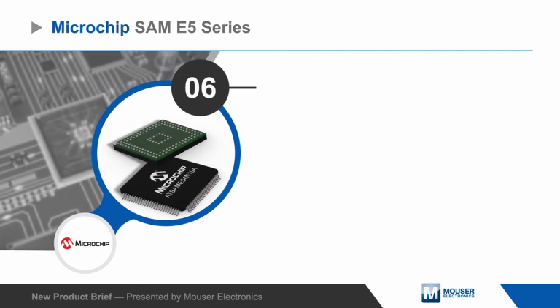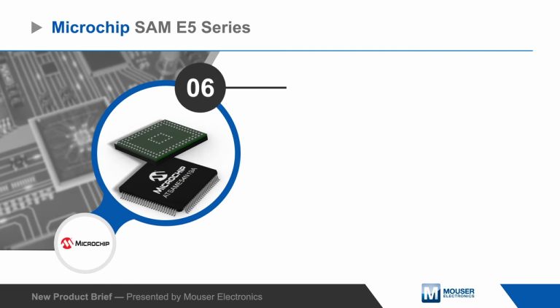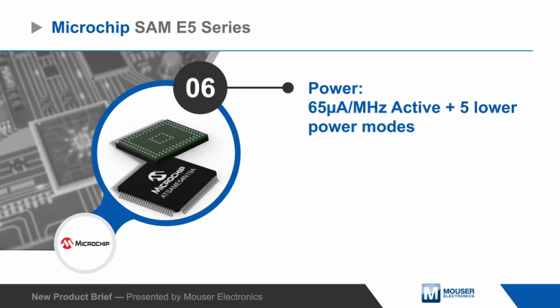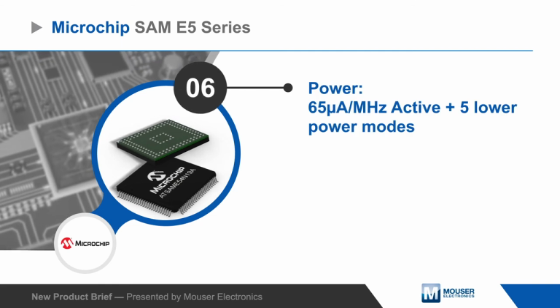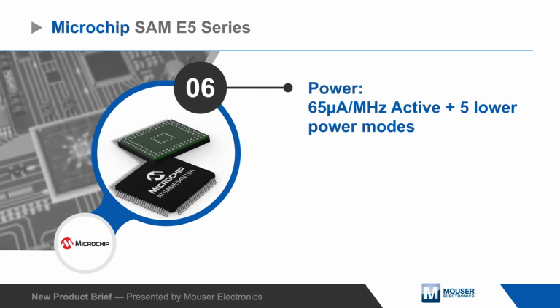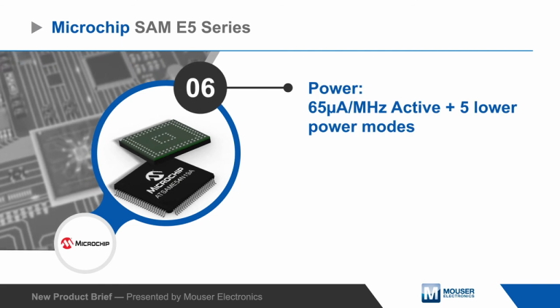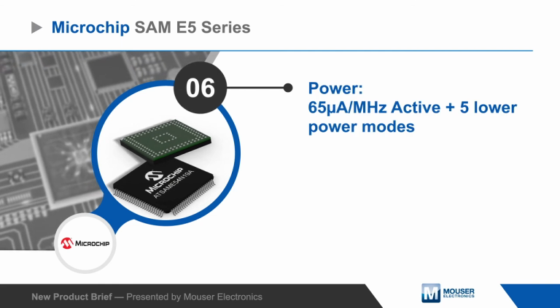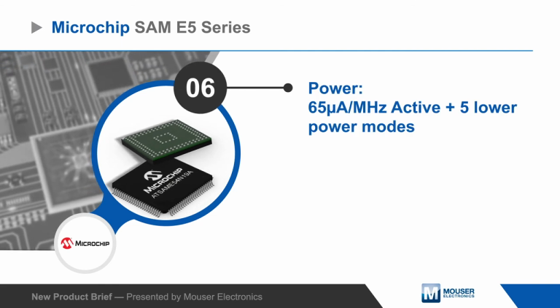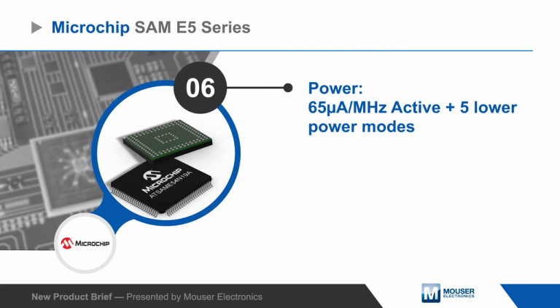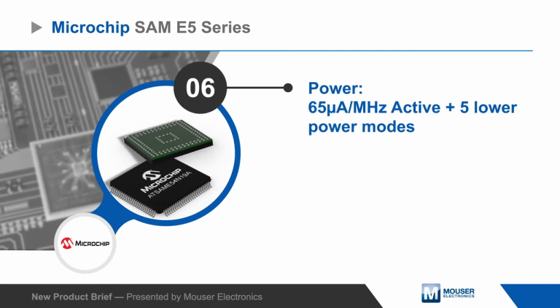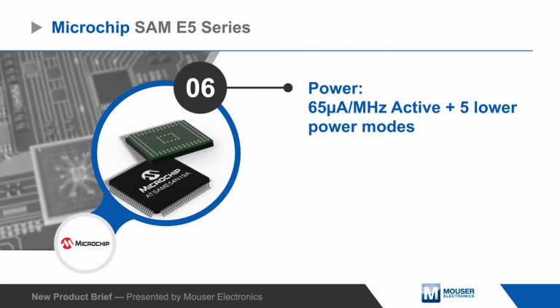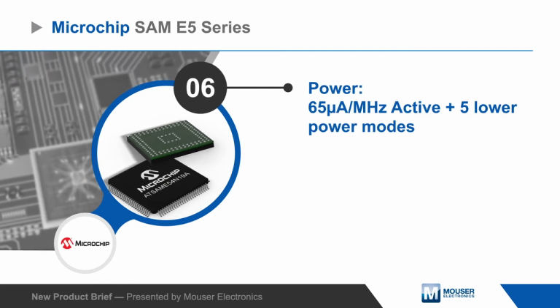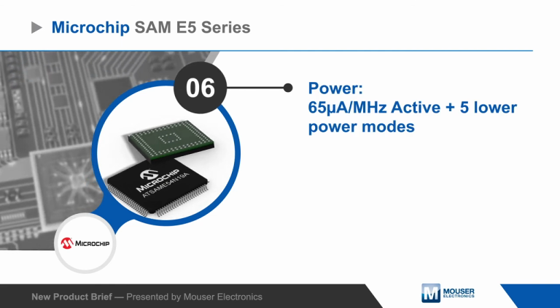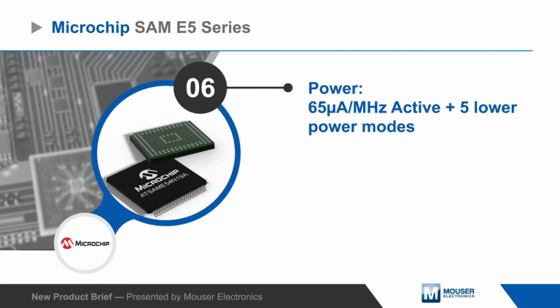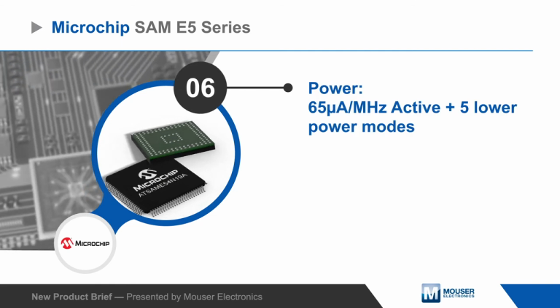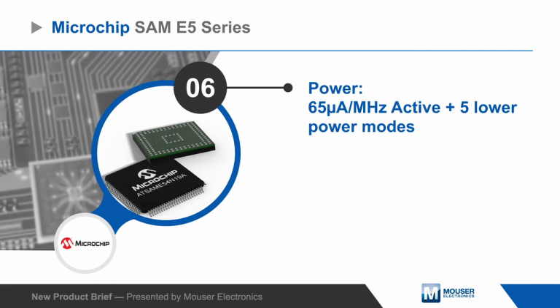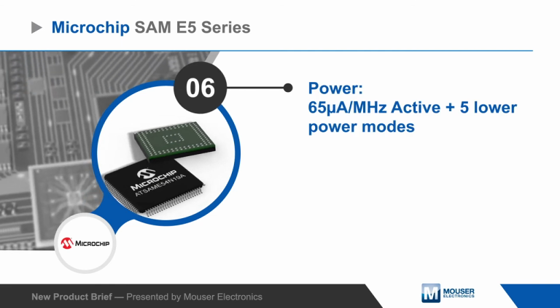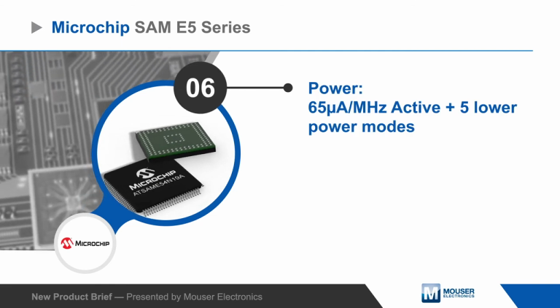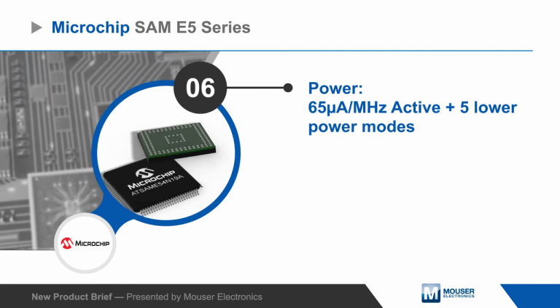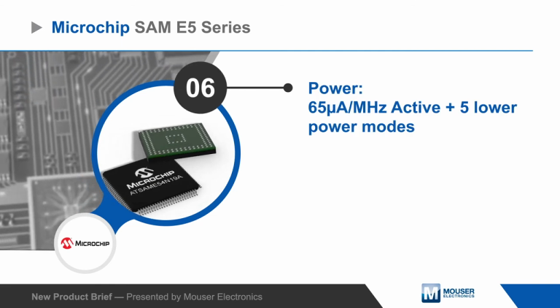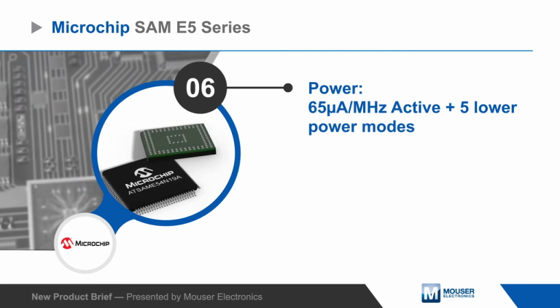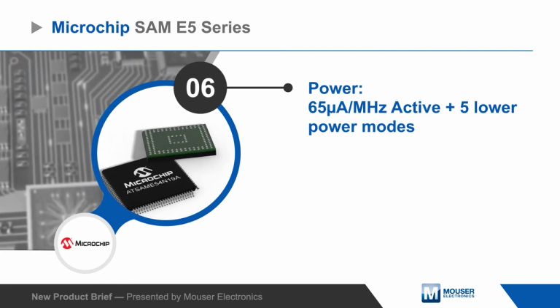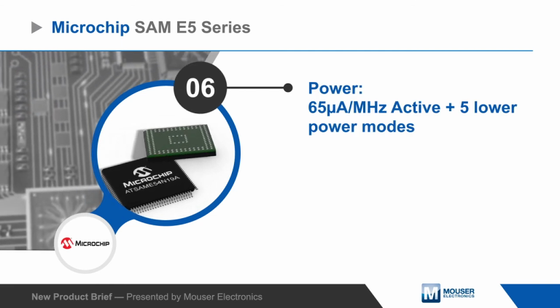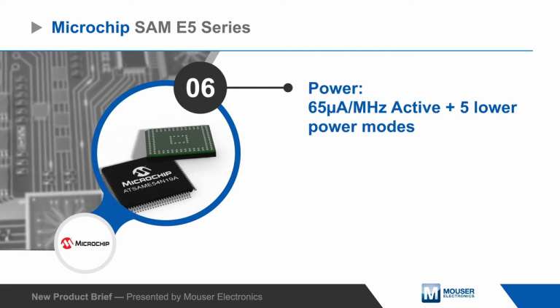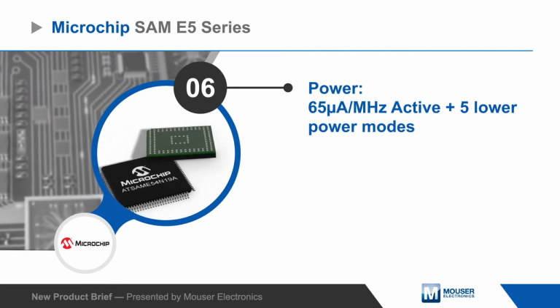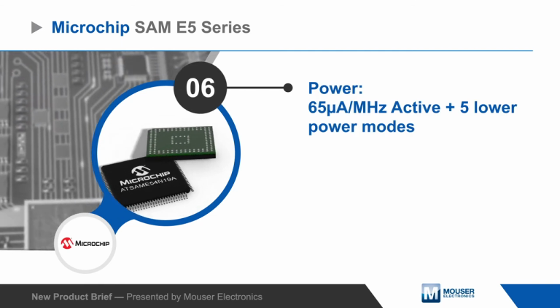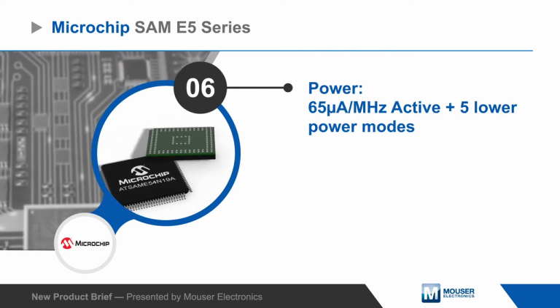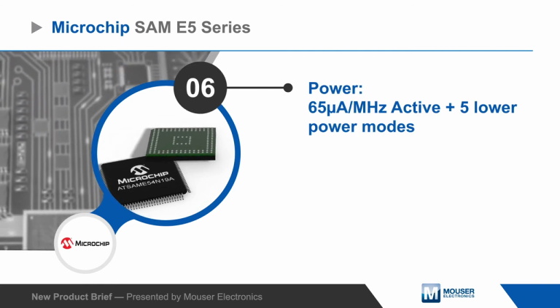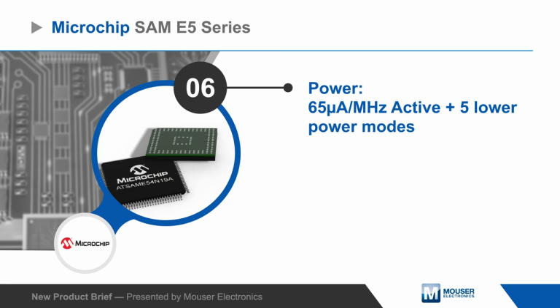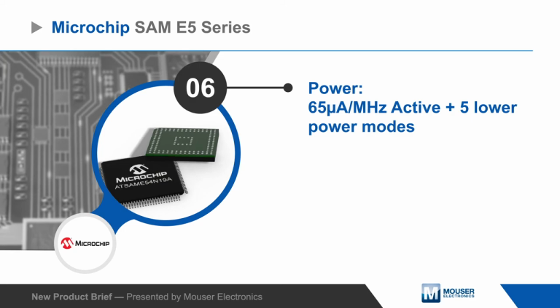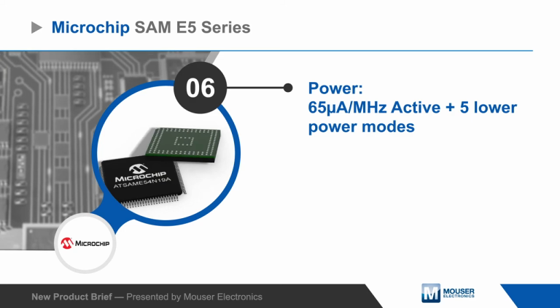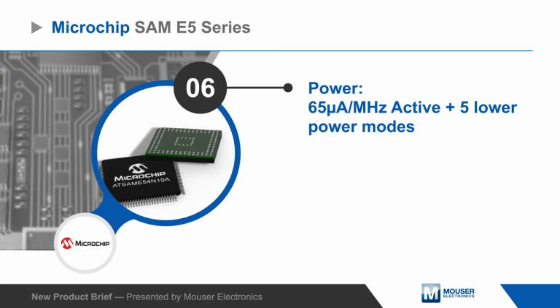This is complemented by a wide range of analog and digital peripherals modes as well as multiple power modes for efficient operation.